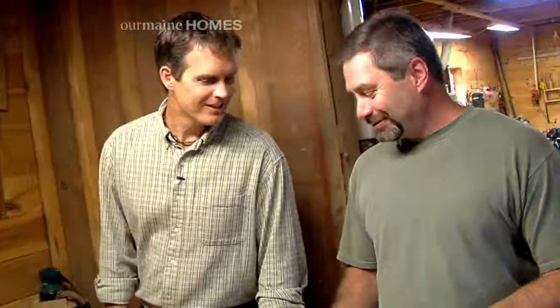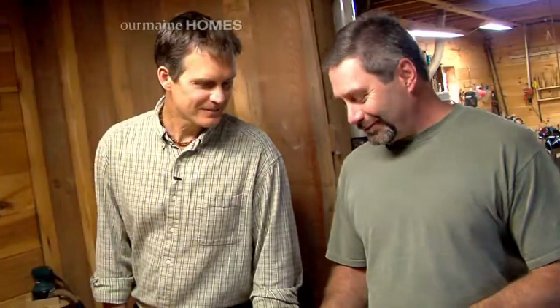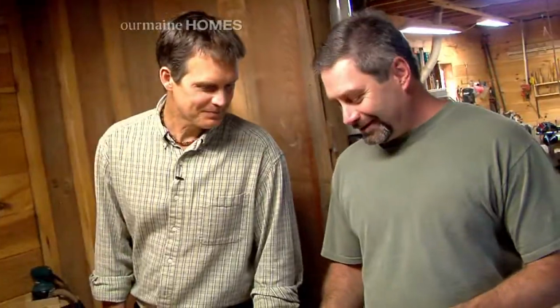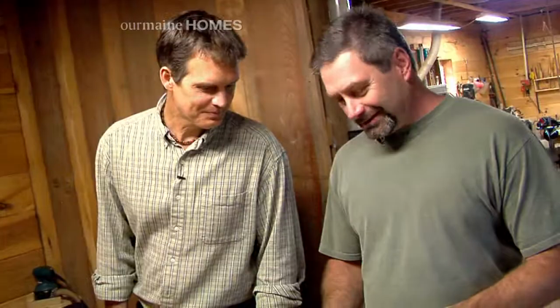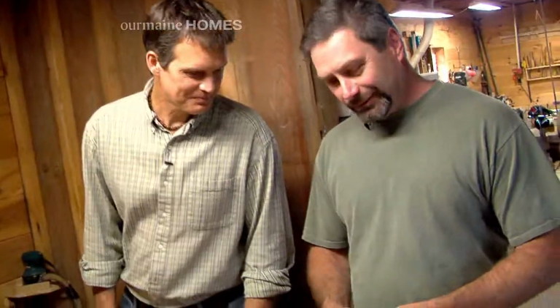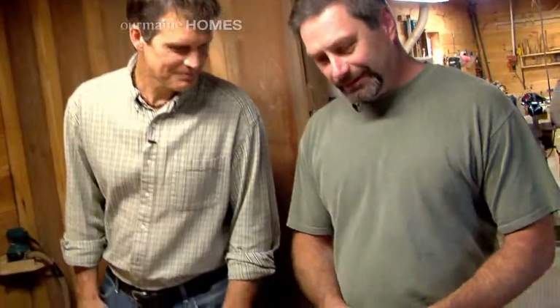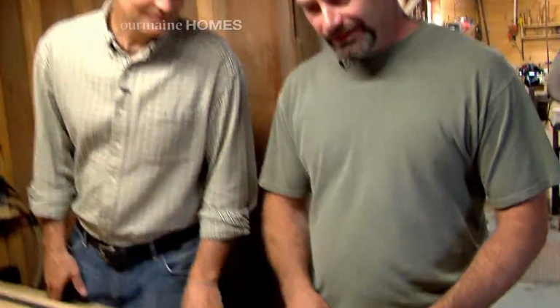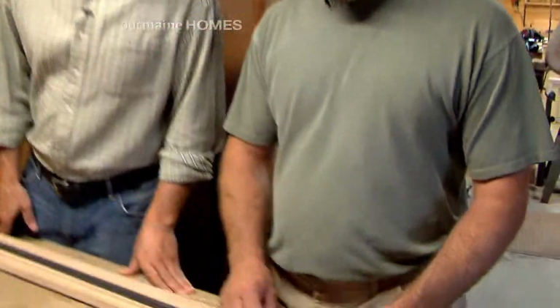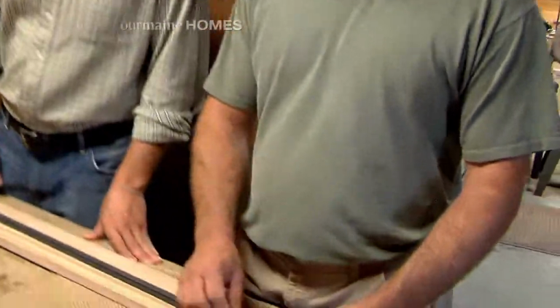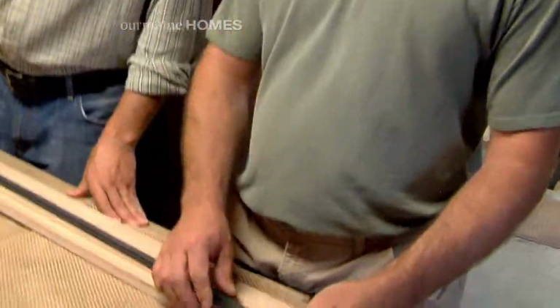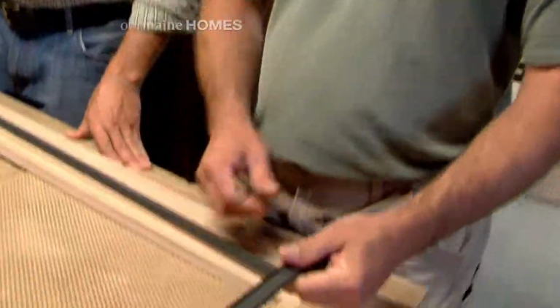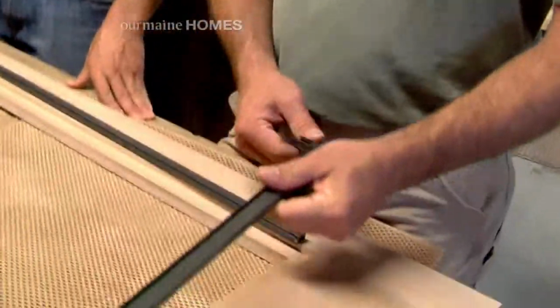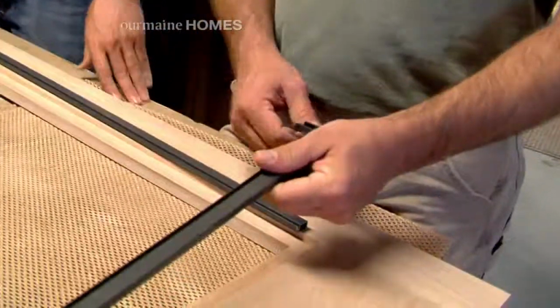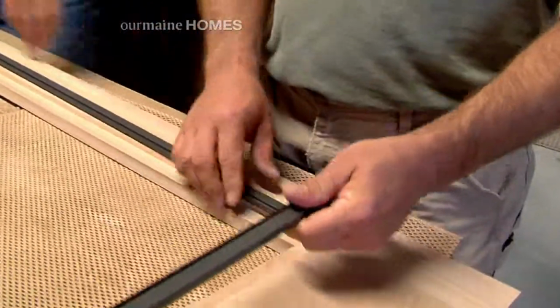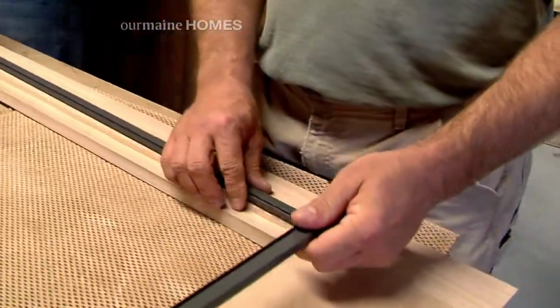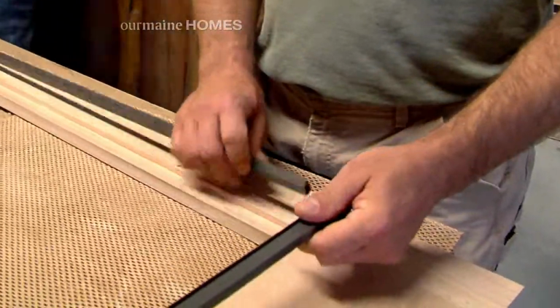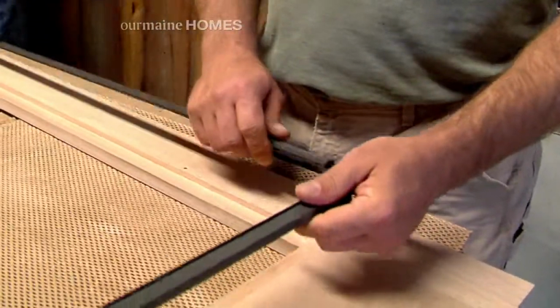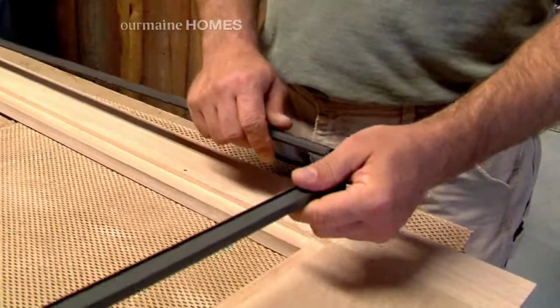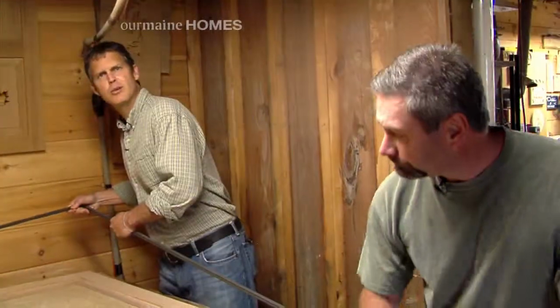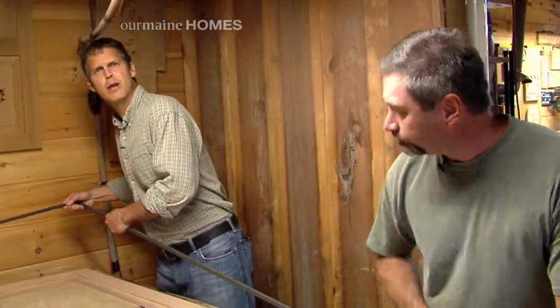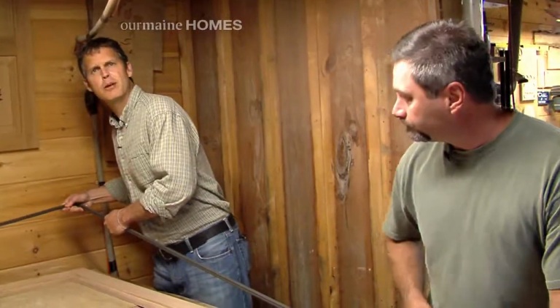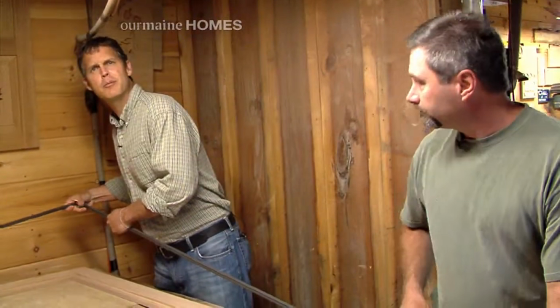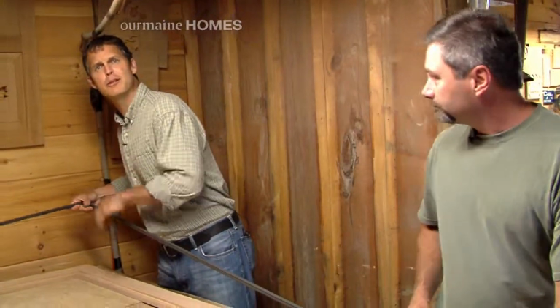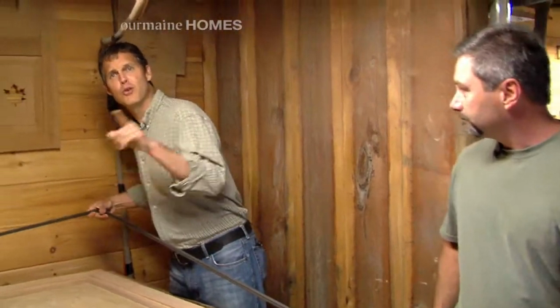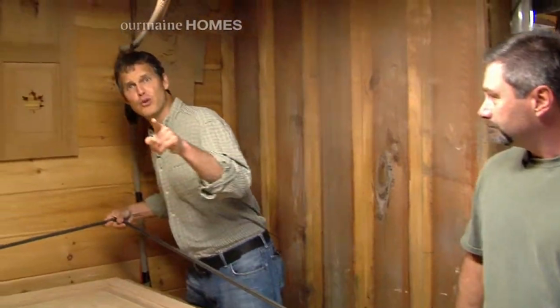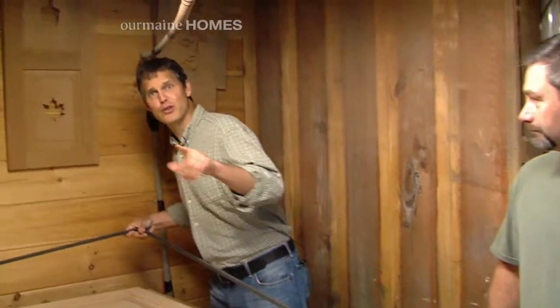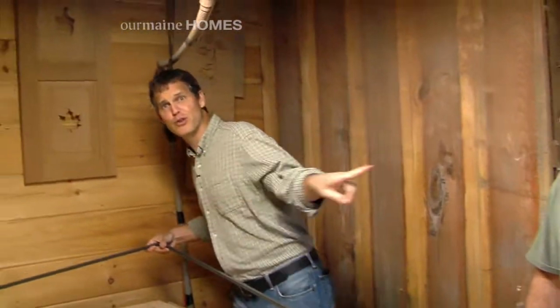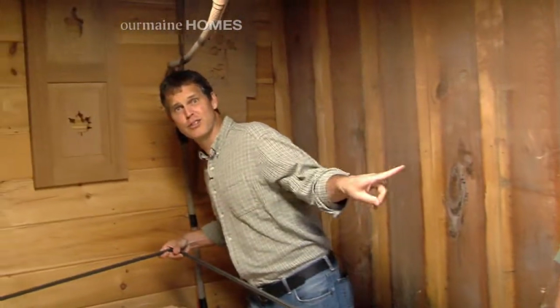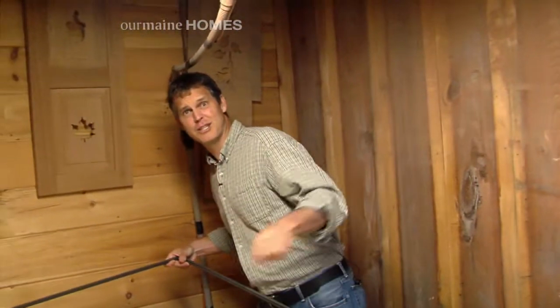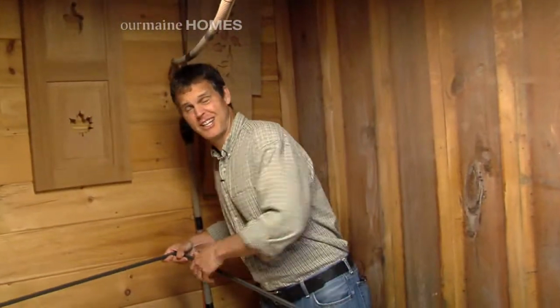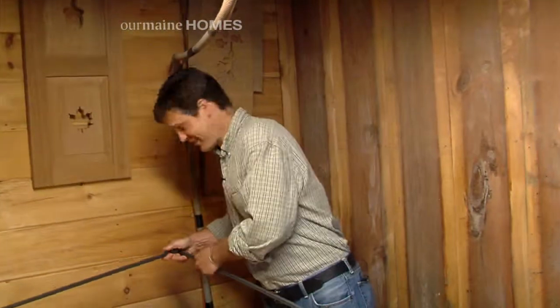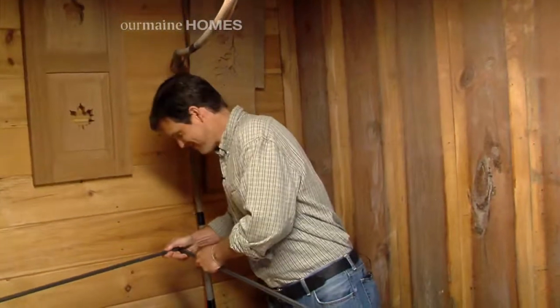These corner locks go in and lock the screen together, into the tube. Don't worry — I'm not going to be building your screen door. He's going to be taking care of that.